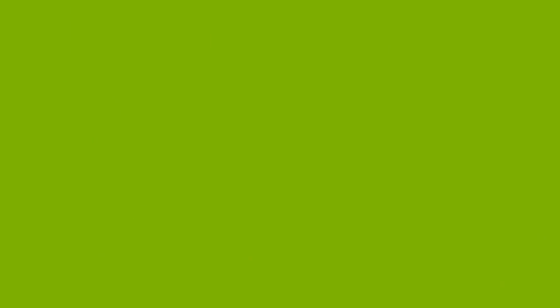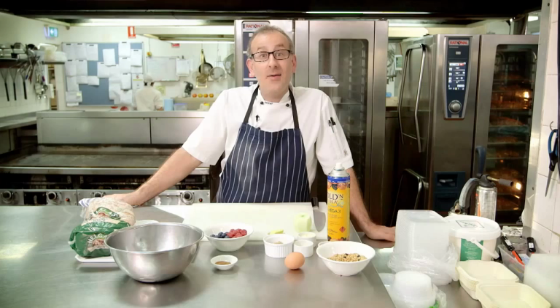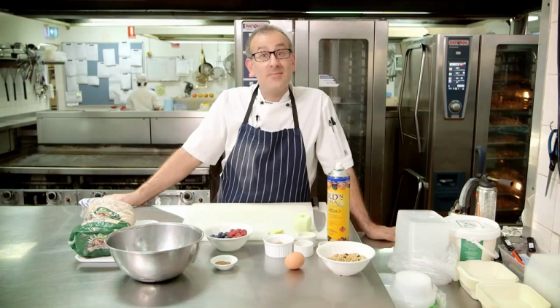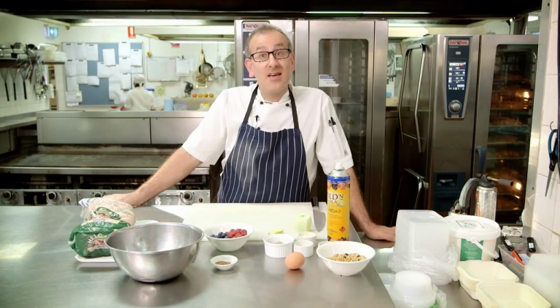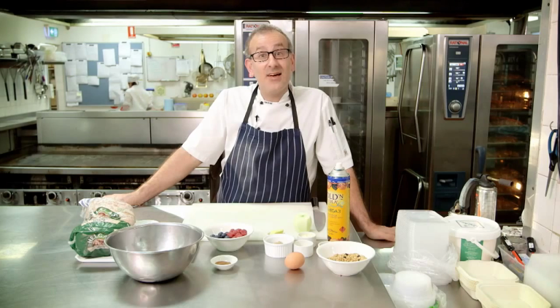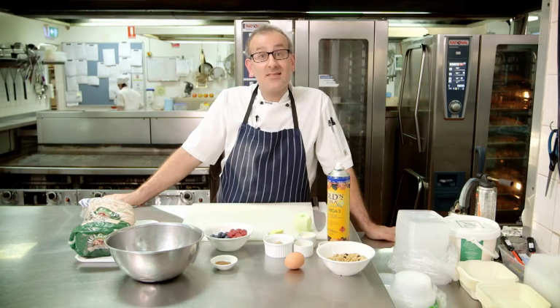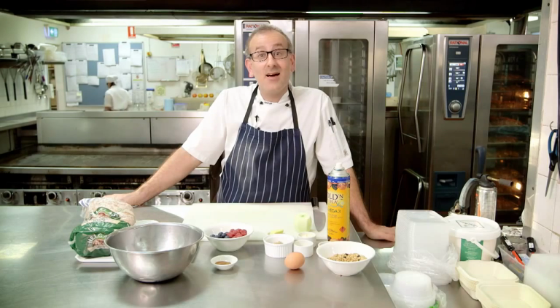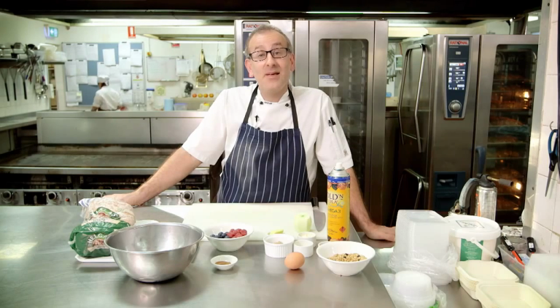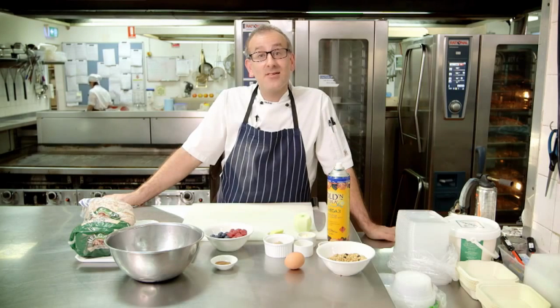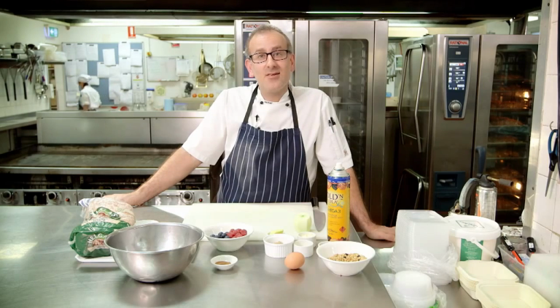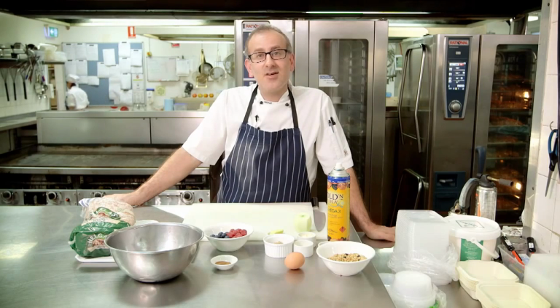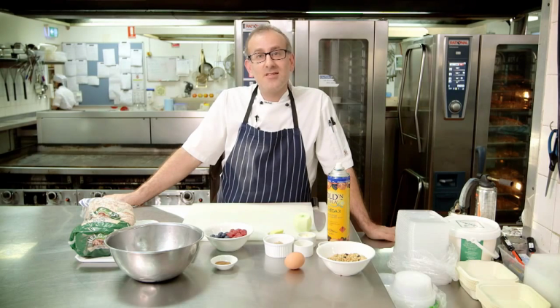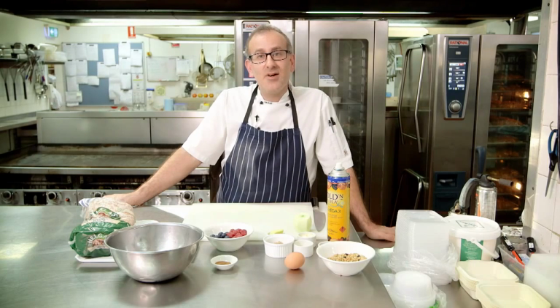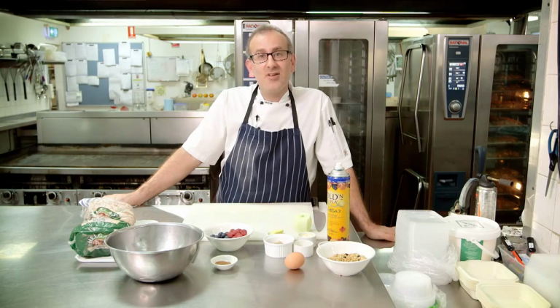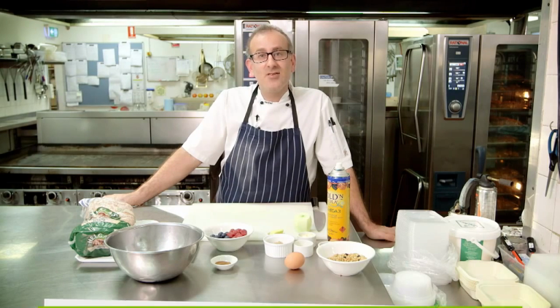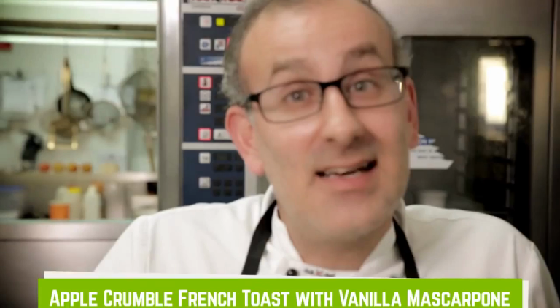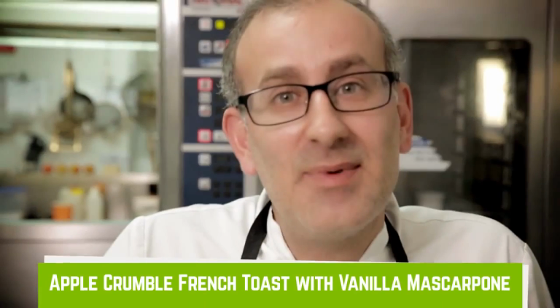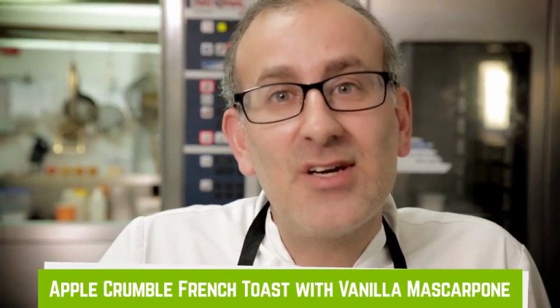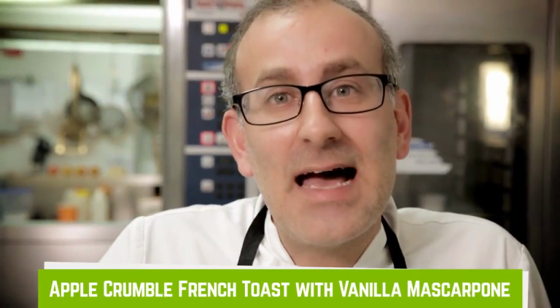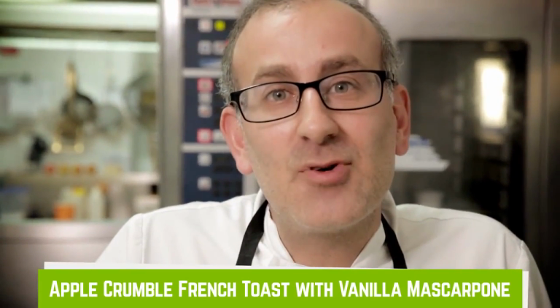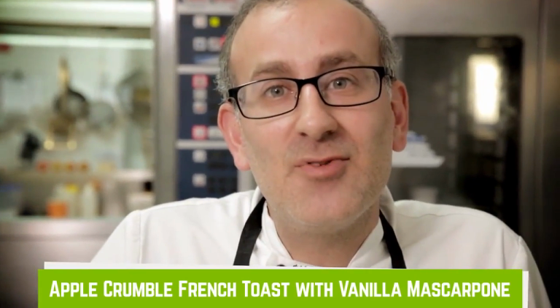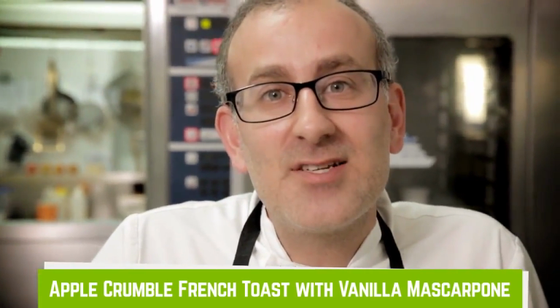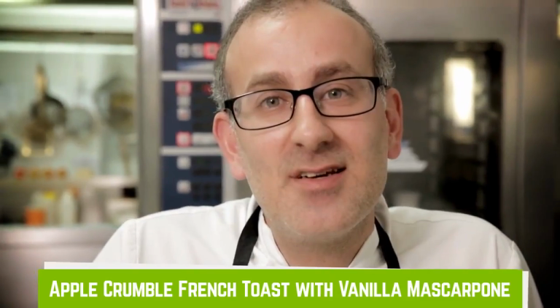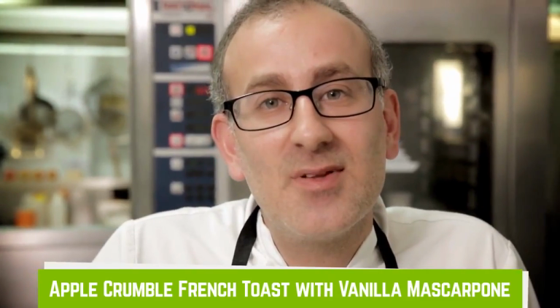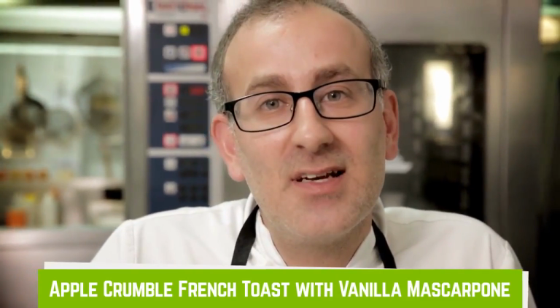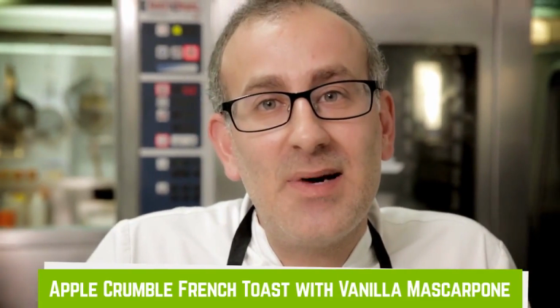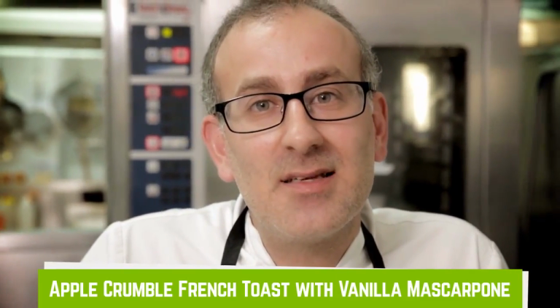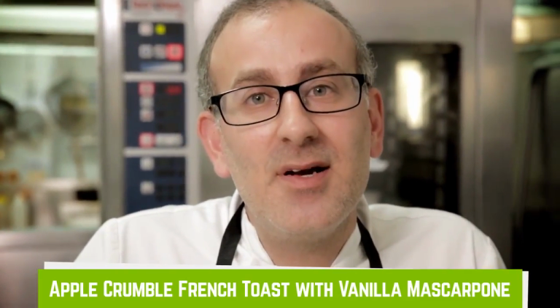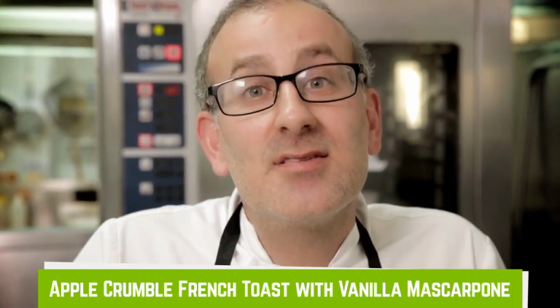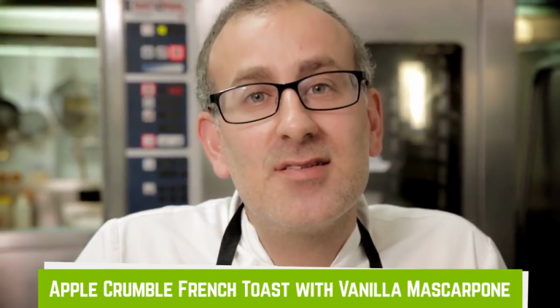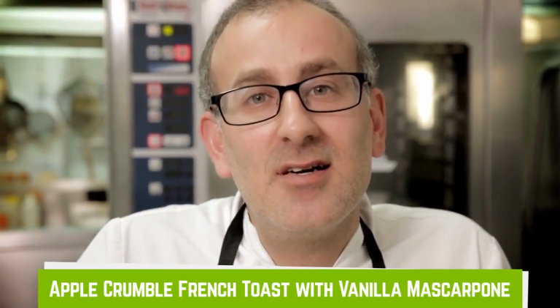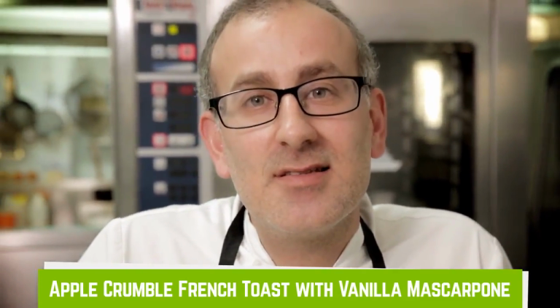Hi, my name's Chef Vast. I'm here at Scott's College in Bellevue Hill. Today I'll be cooking apple crumble French toast with vanilla mascarpone and toasted oats.